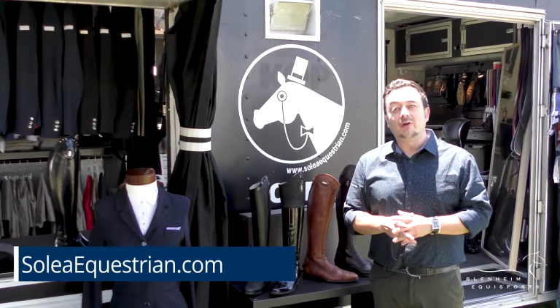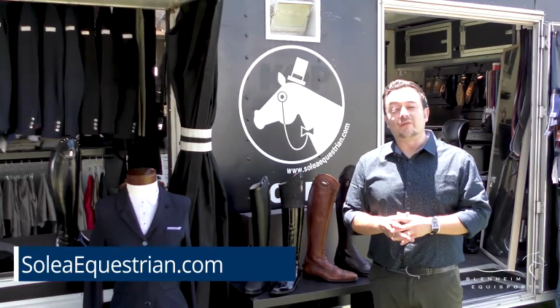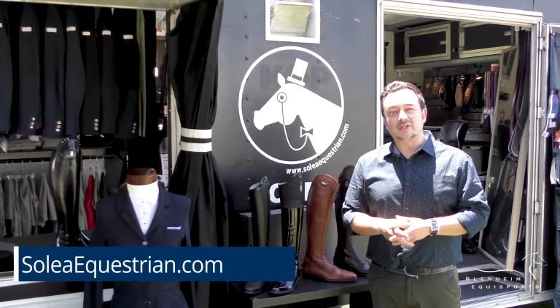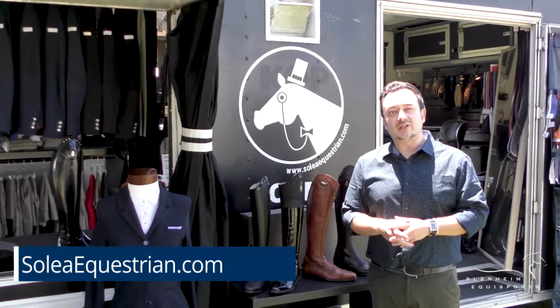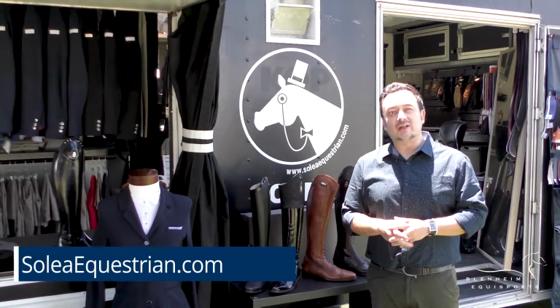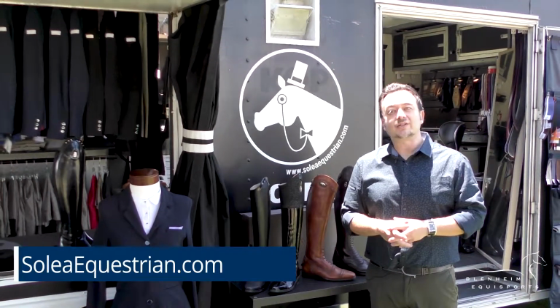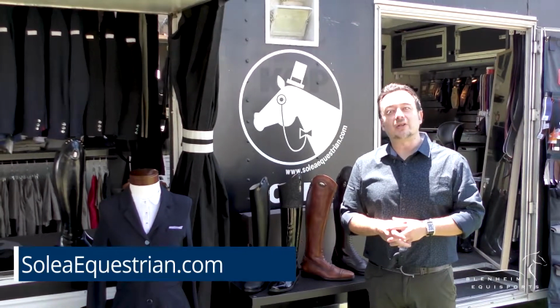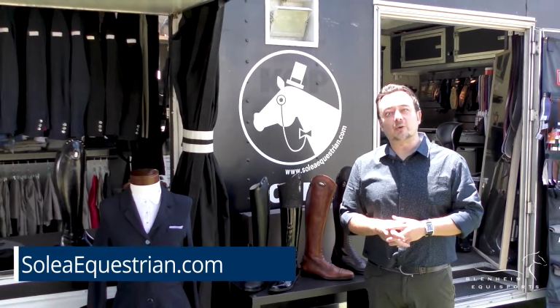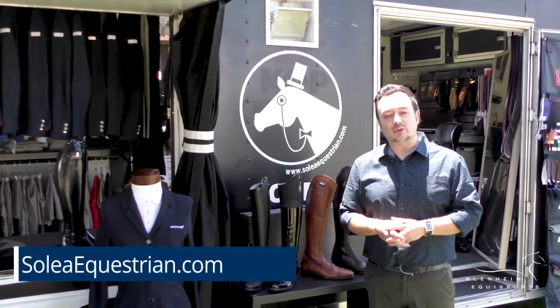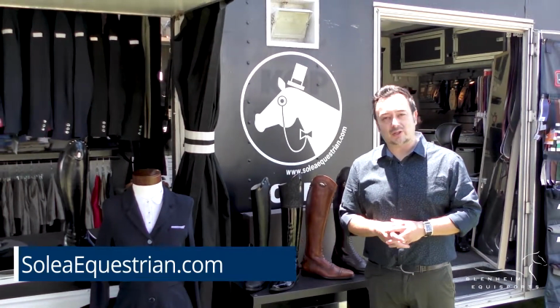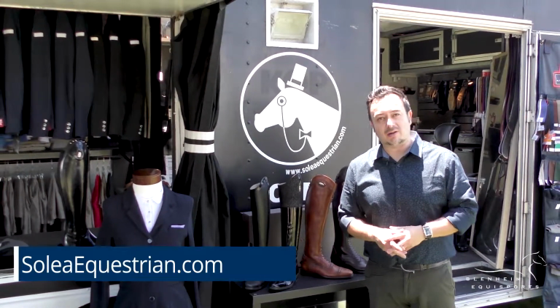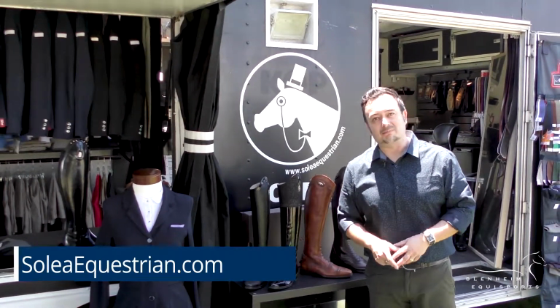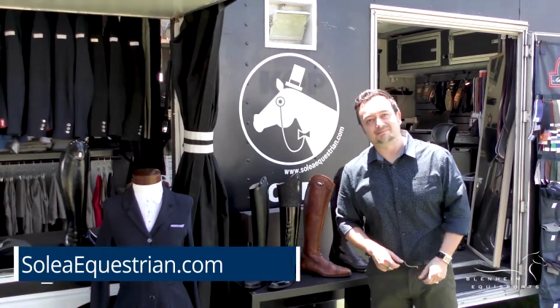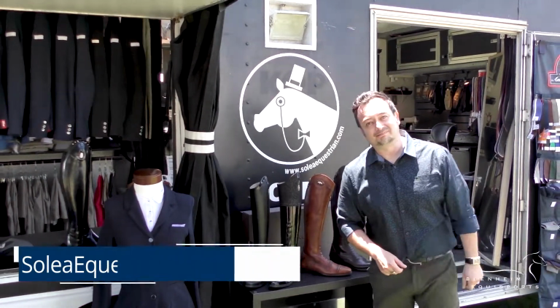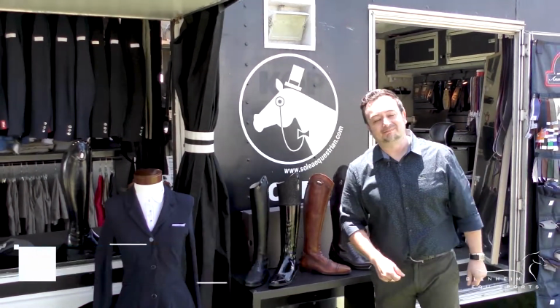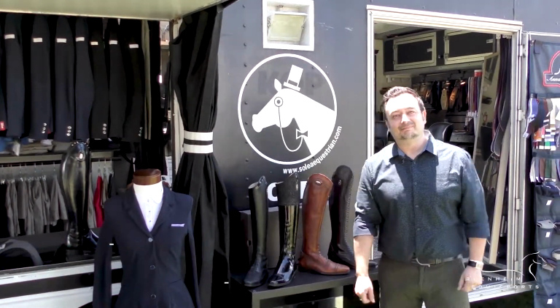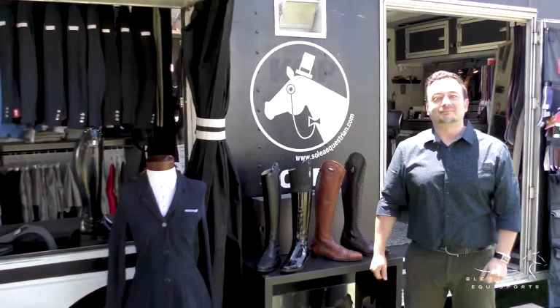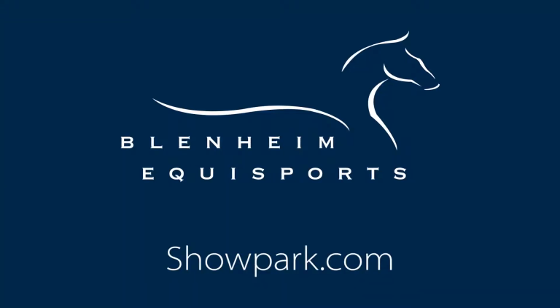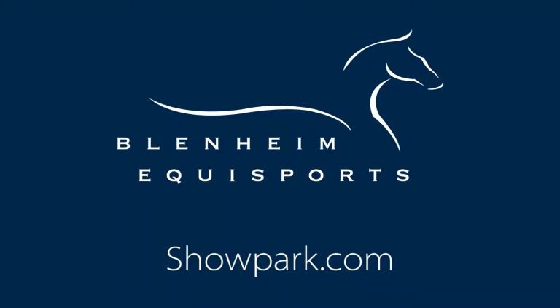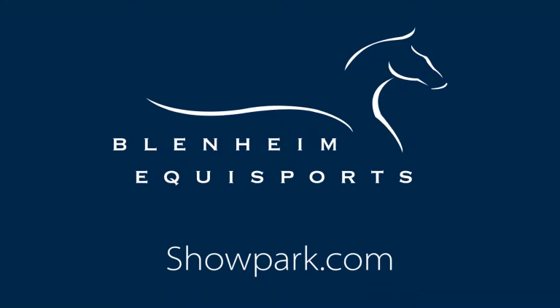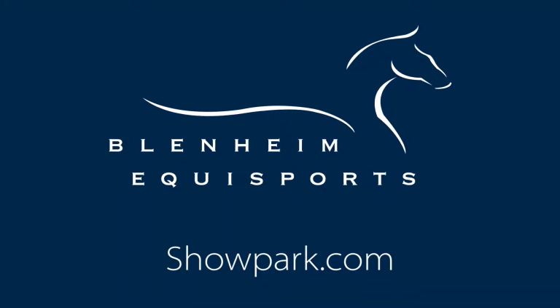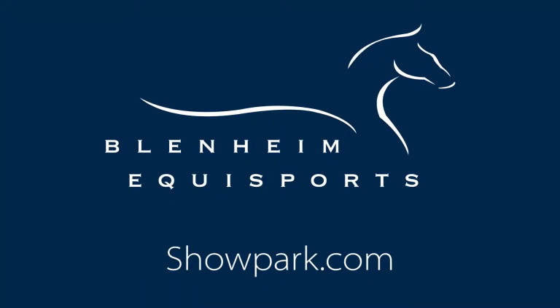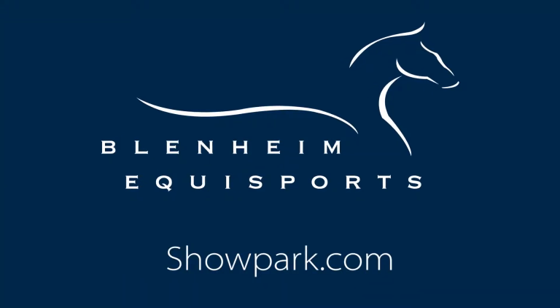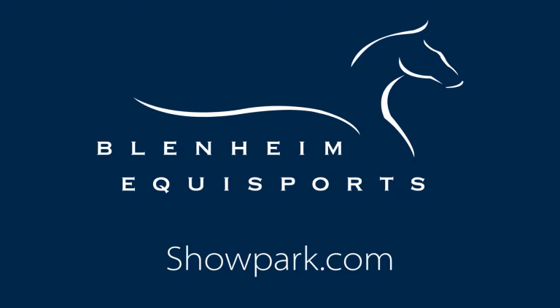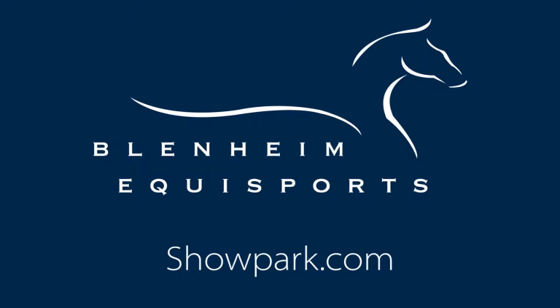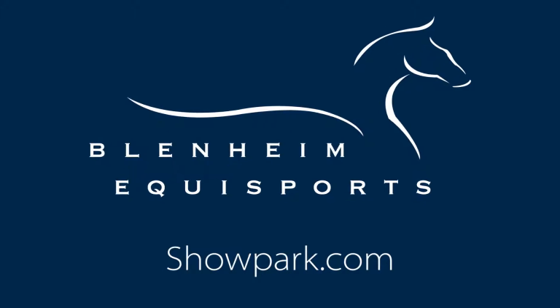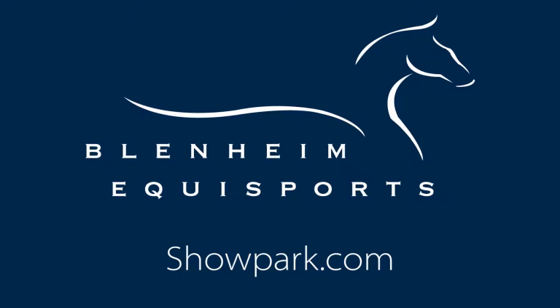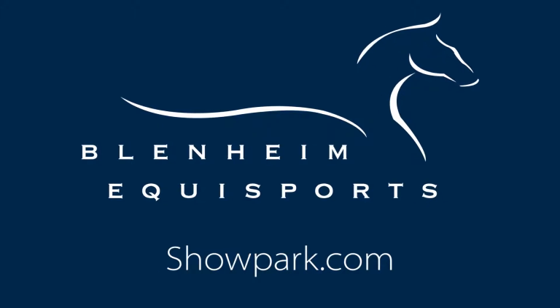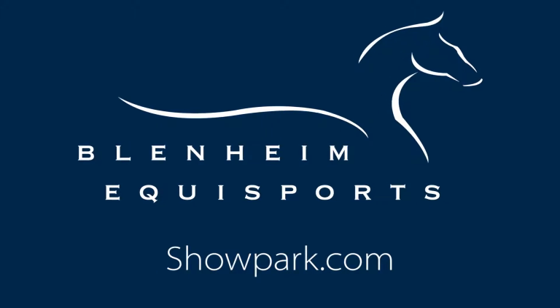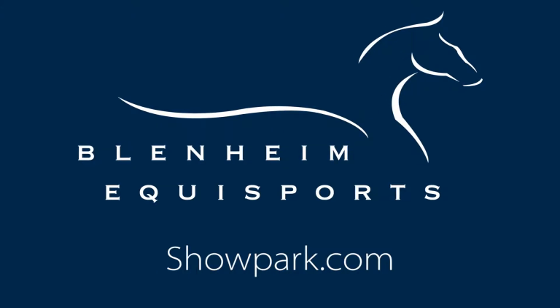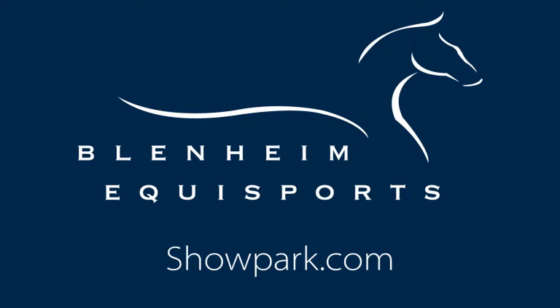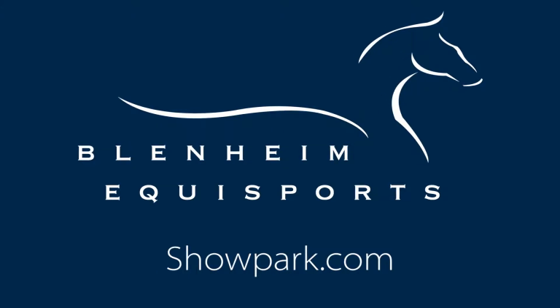Or visit us online at SoleaEquestrian.com.